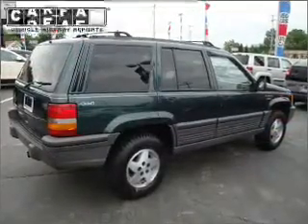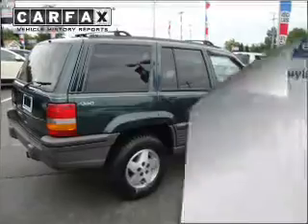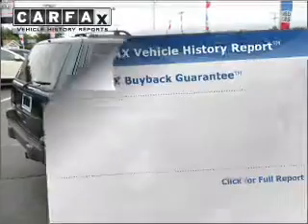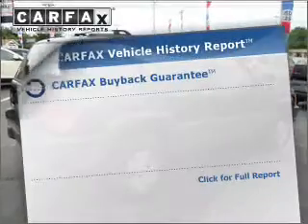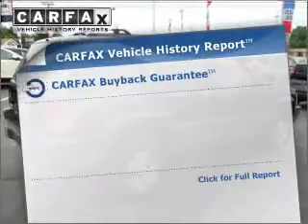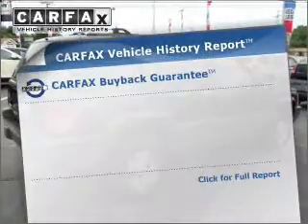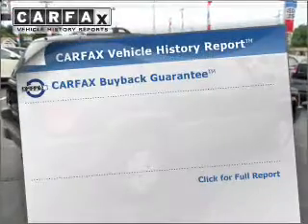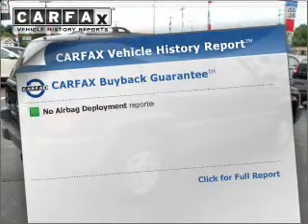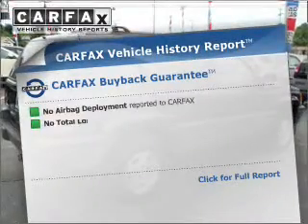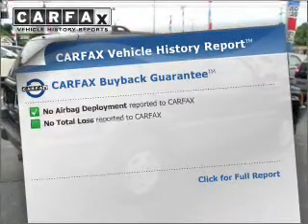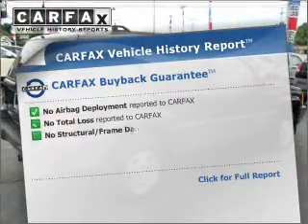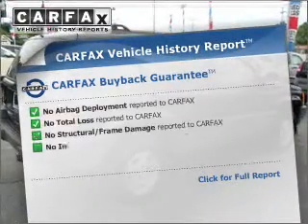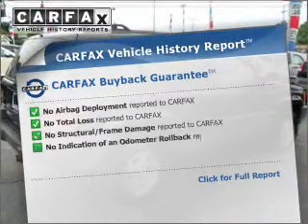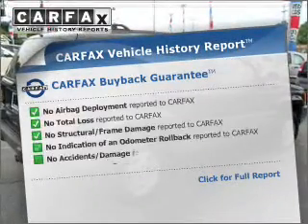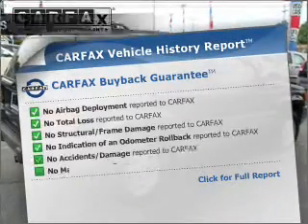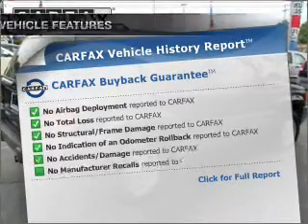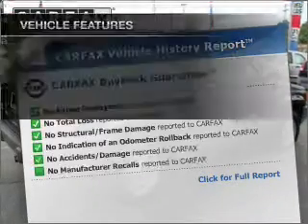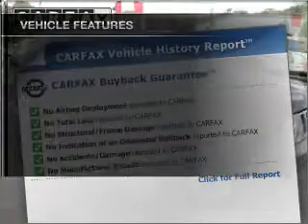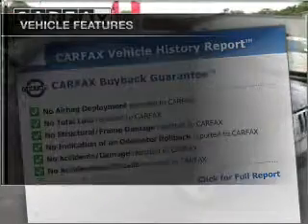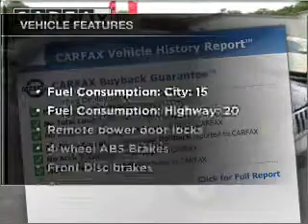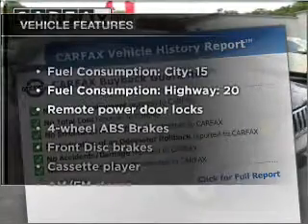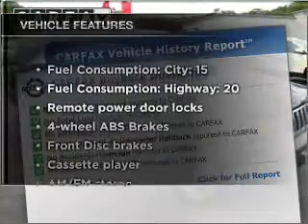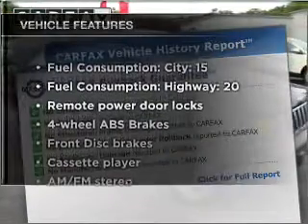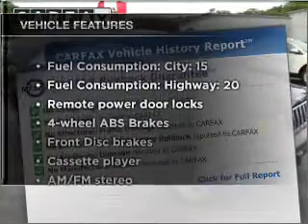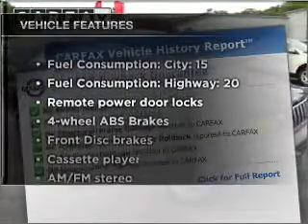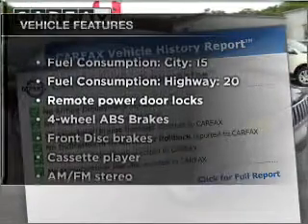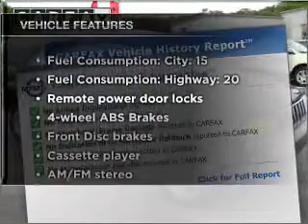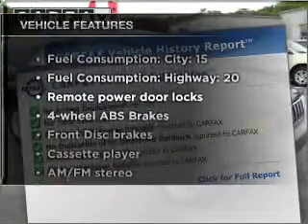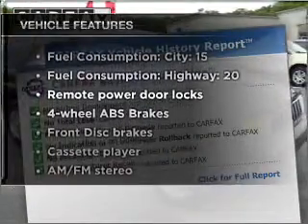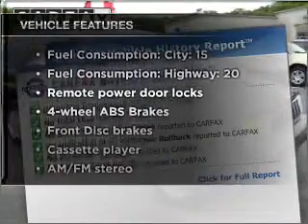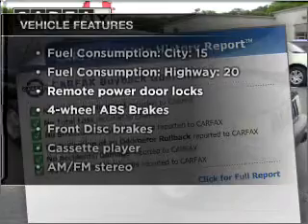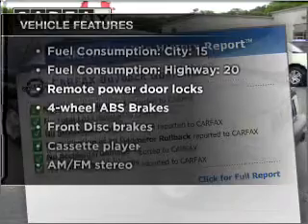Carfax has offered to provide you with peace of mind. Plus, enjoy these notable features that are included in this ride.